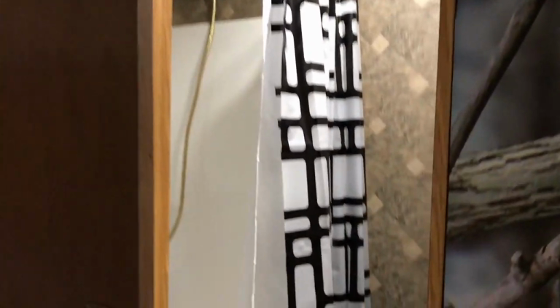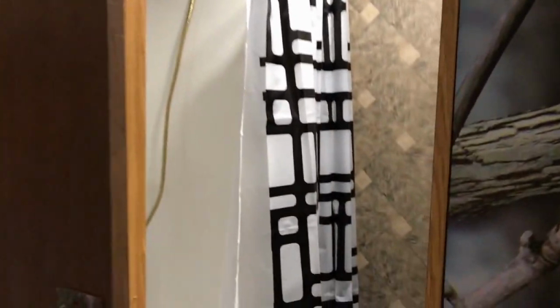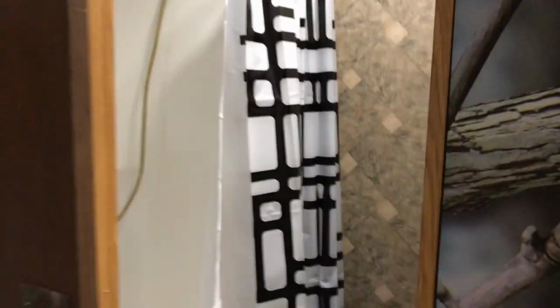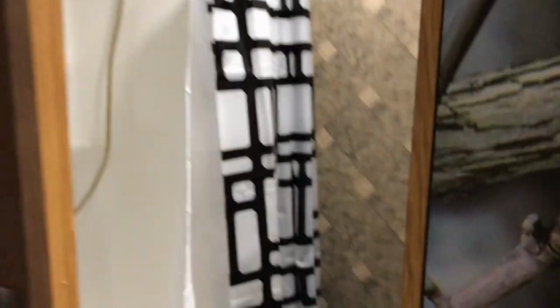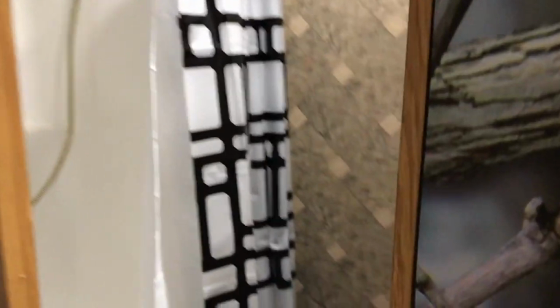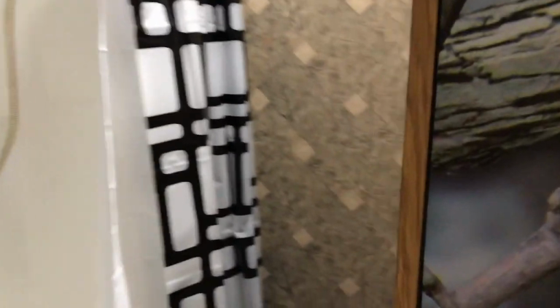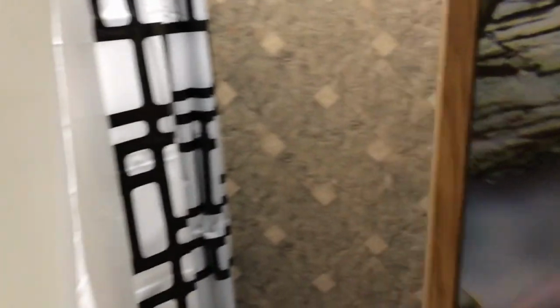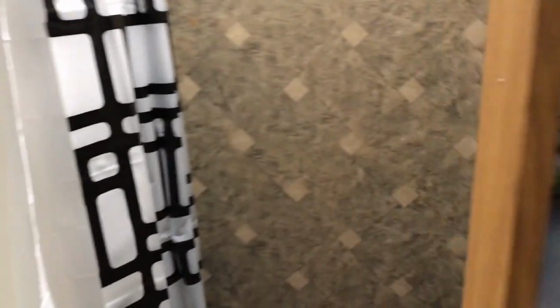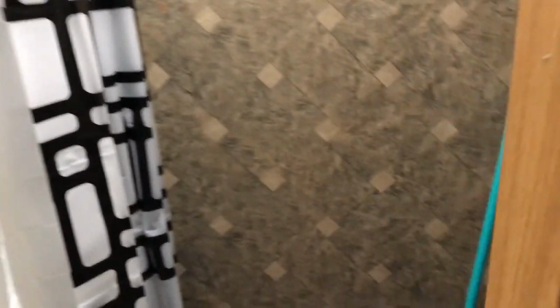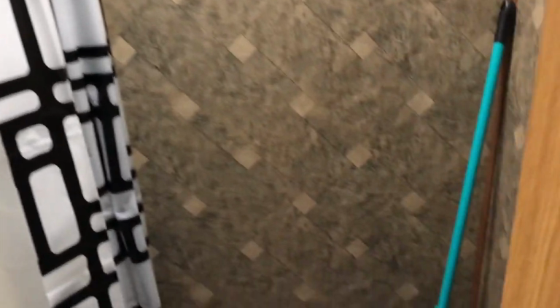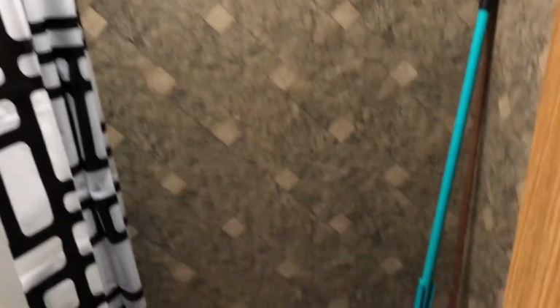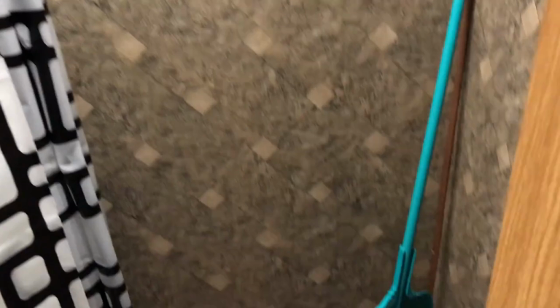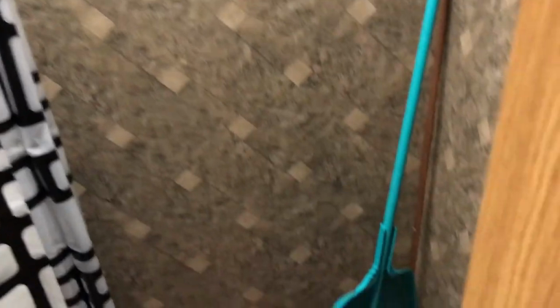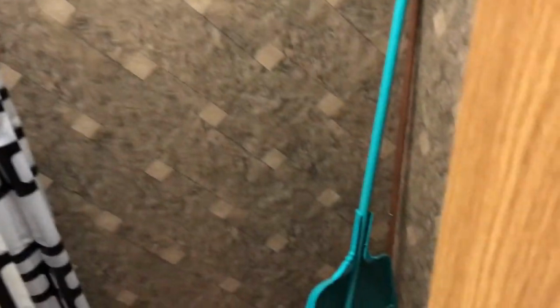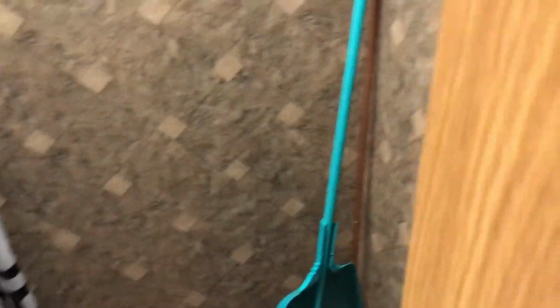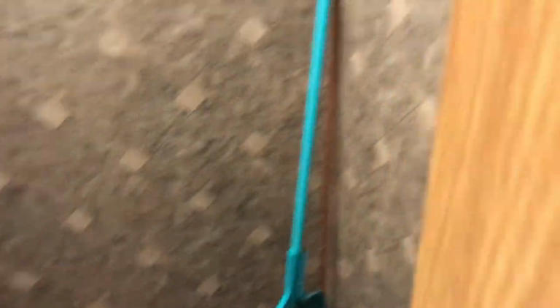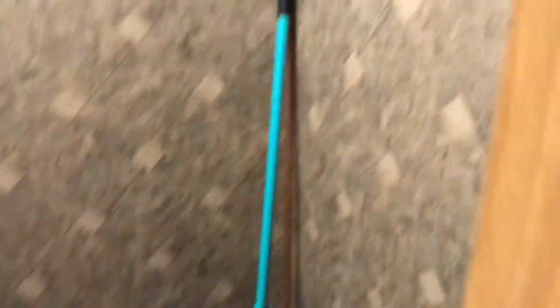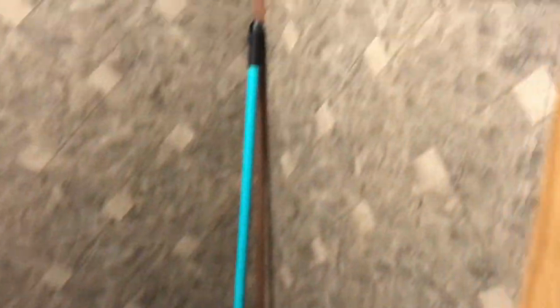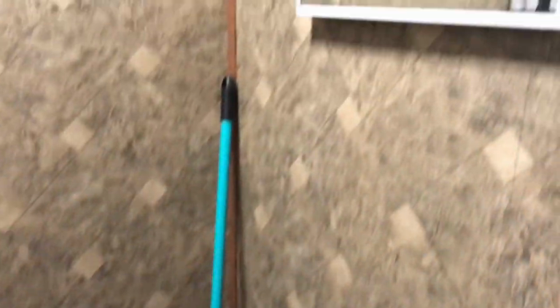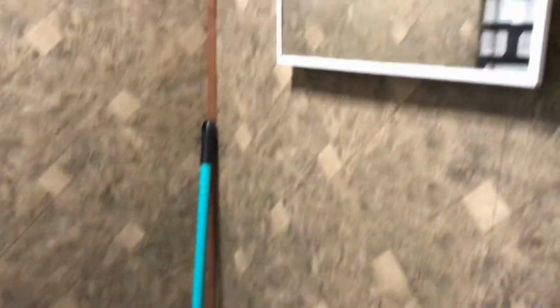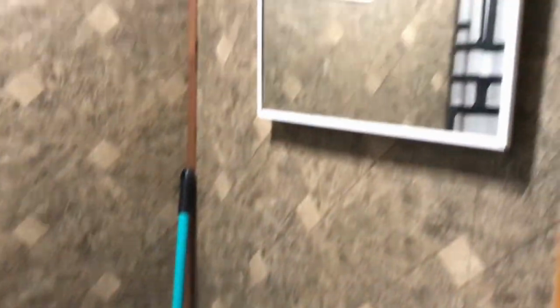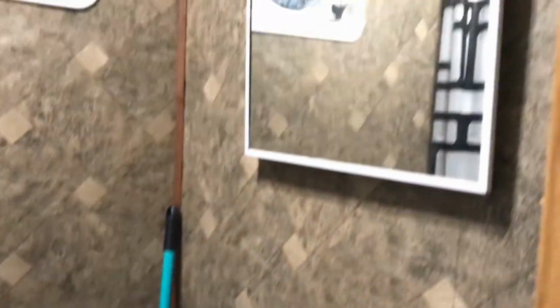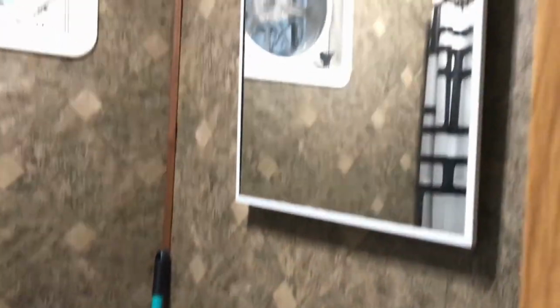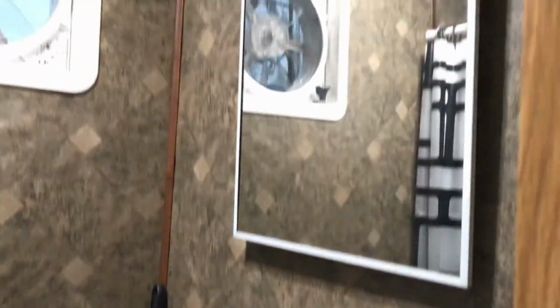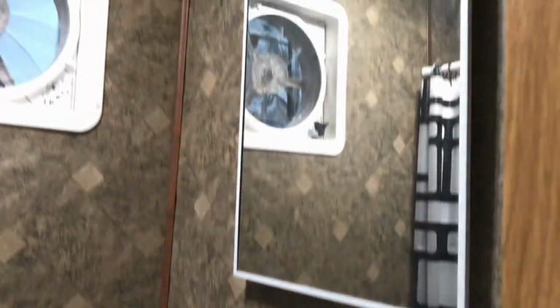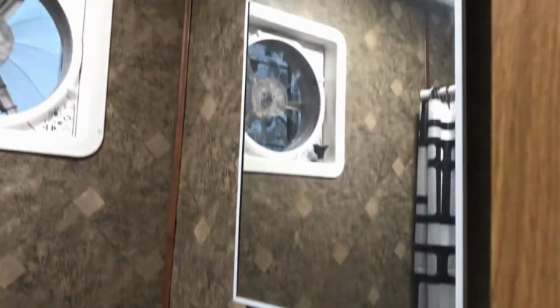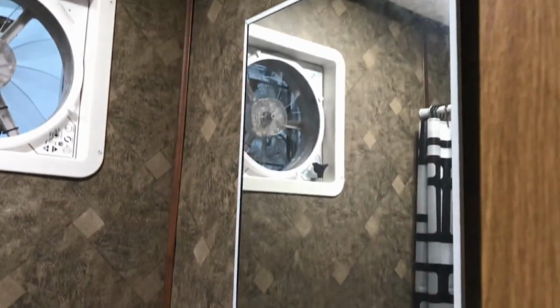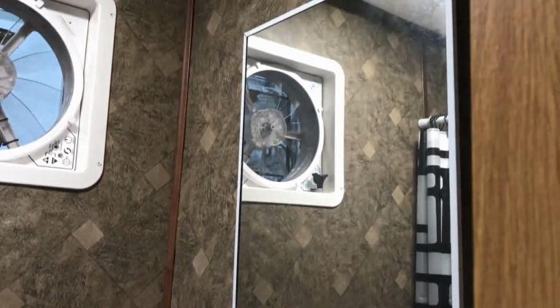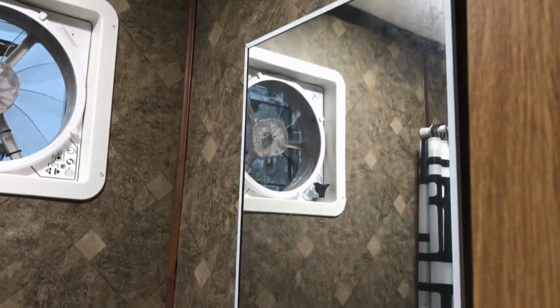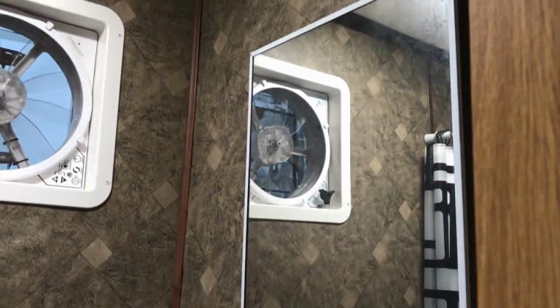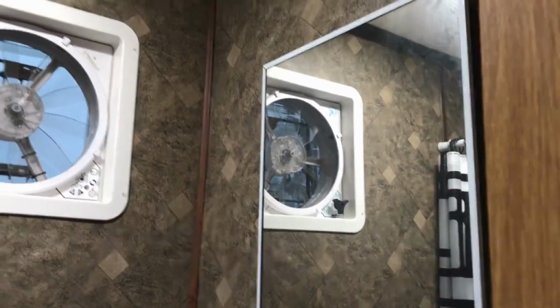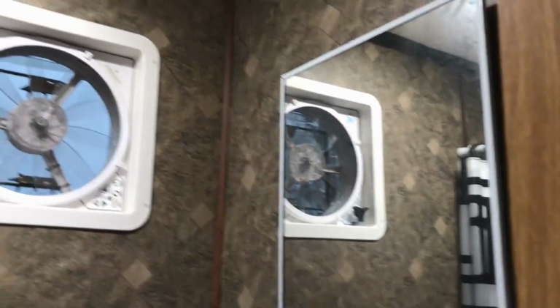The bathroom has a shower. I still need a toilet, a vanity, and the second Max Air fan.